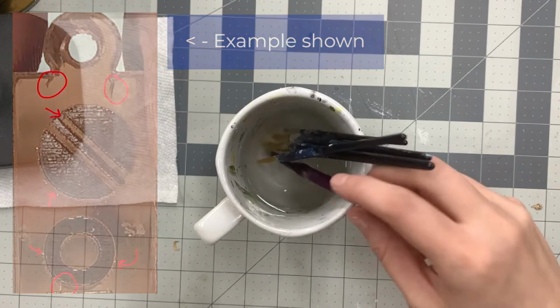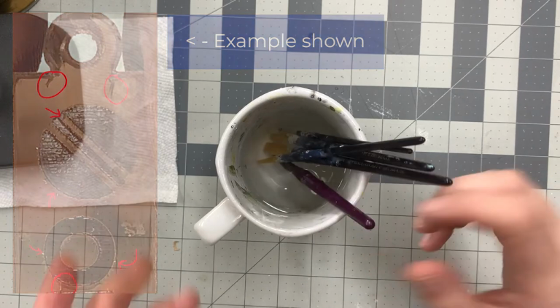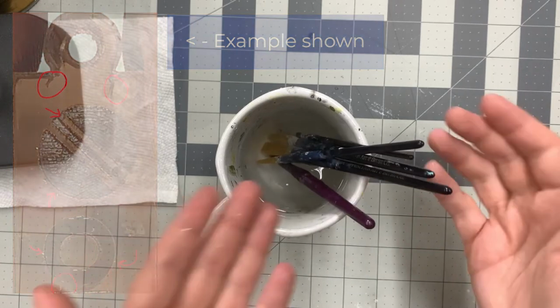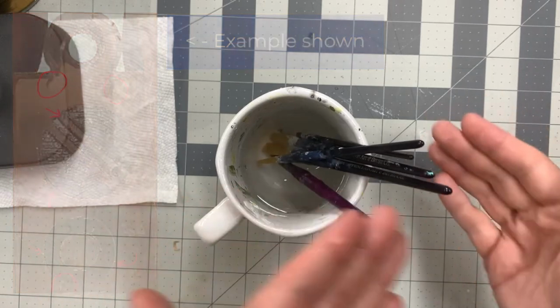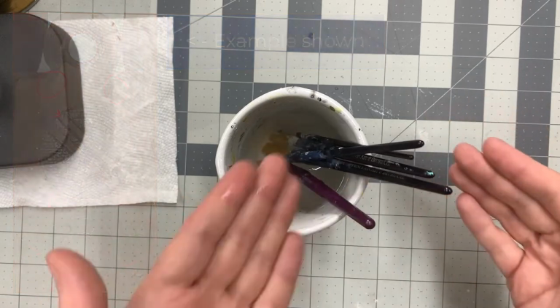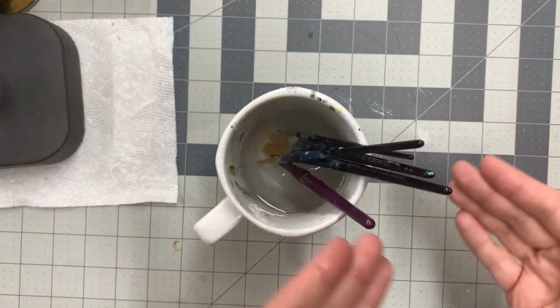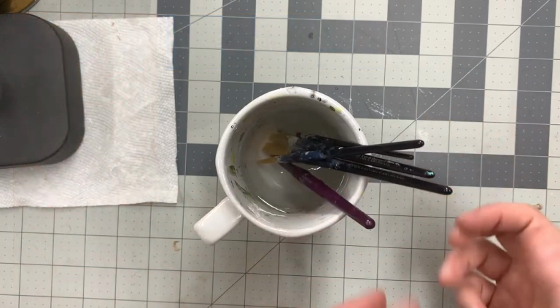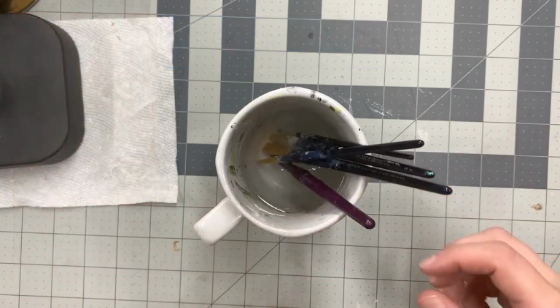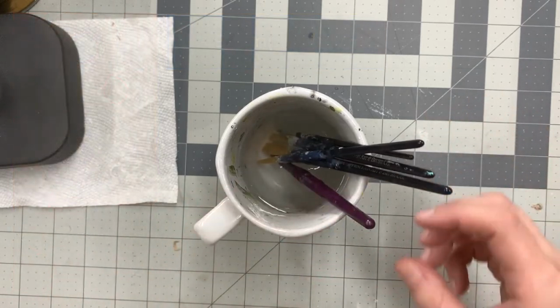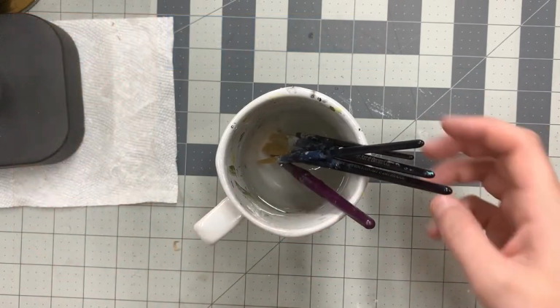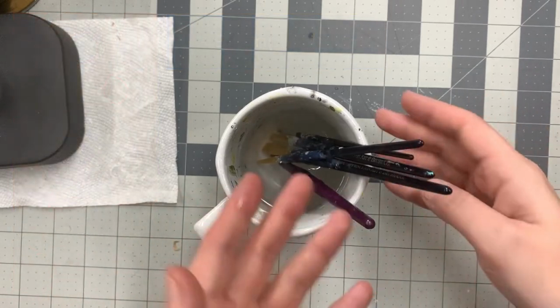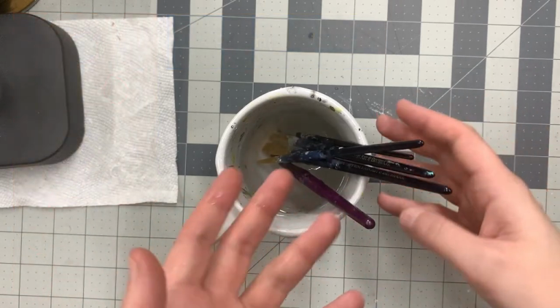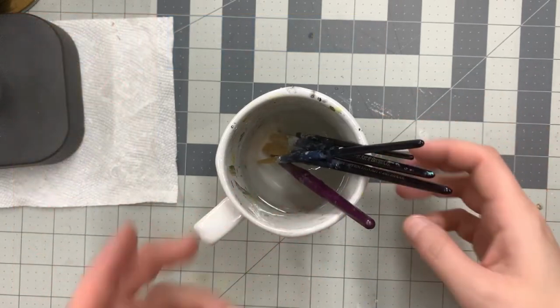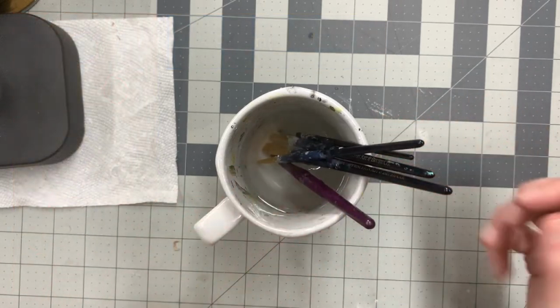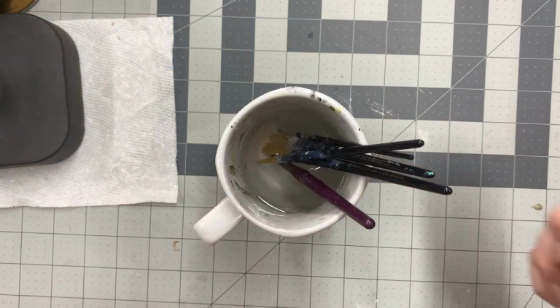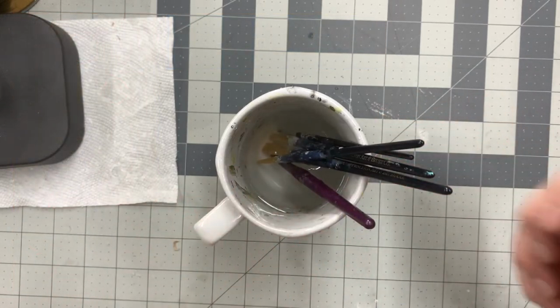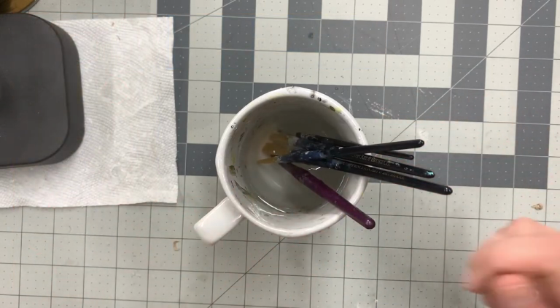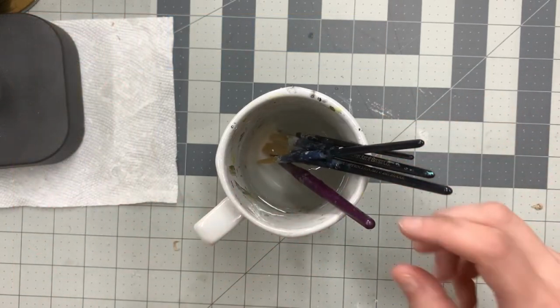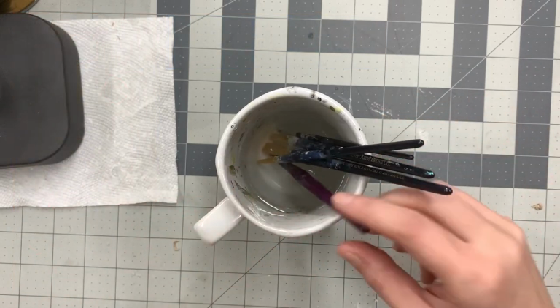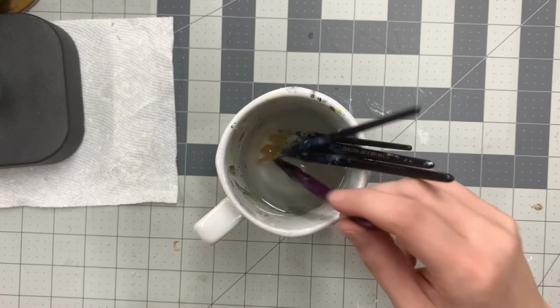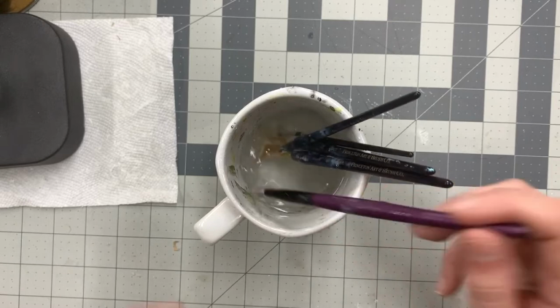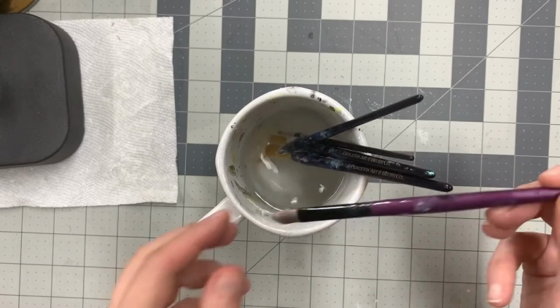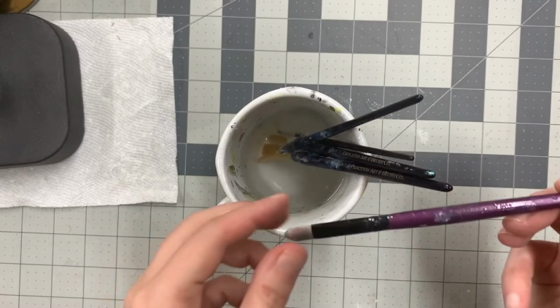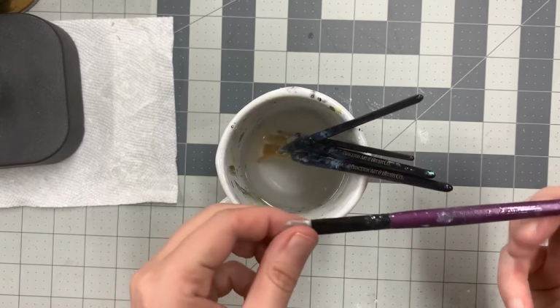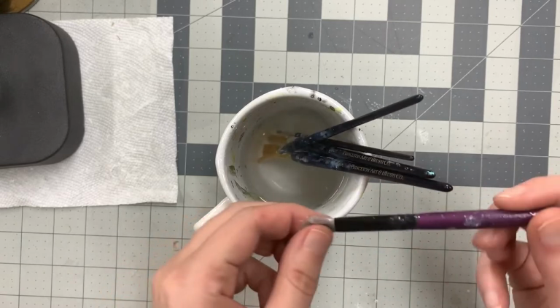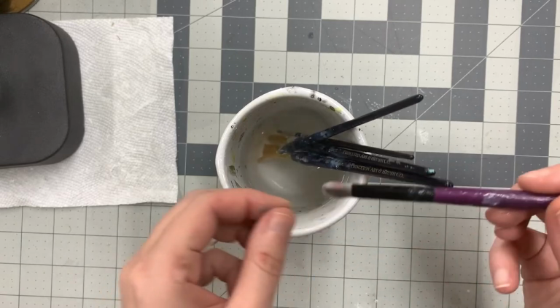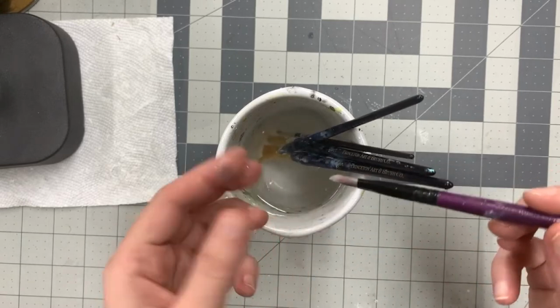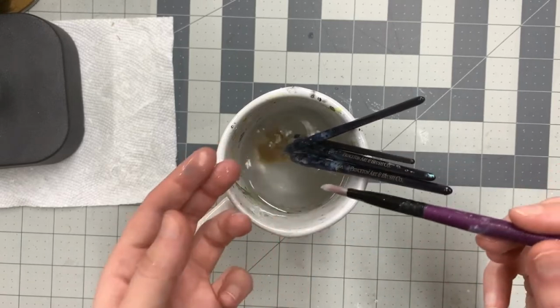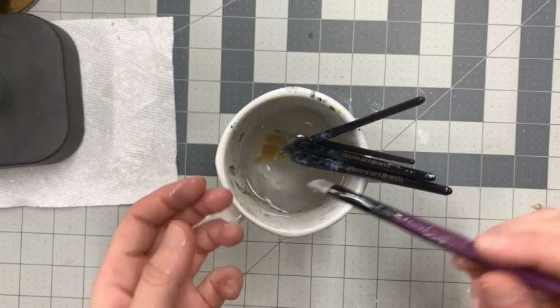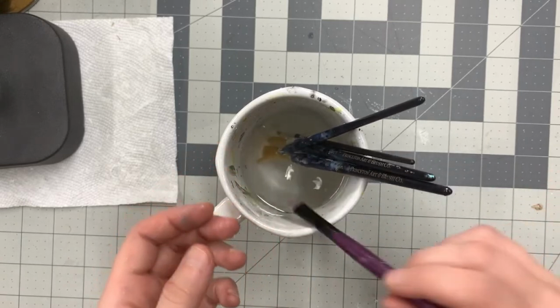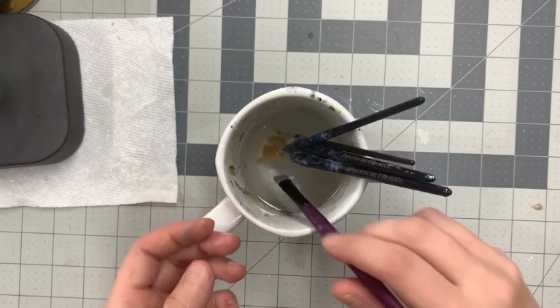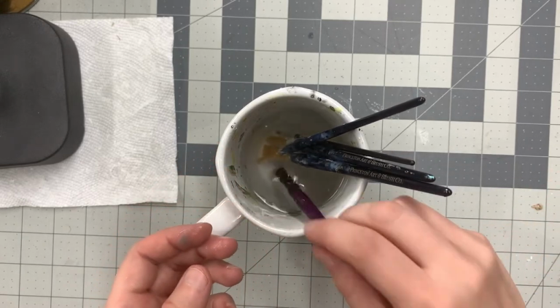I have some paint brushes that I'll be using when I dab the paint on, and I also have a nice makeup brush.